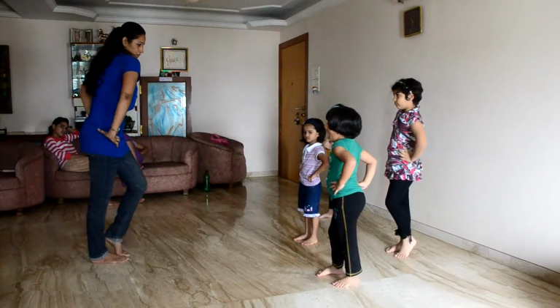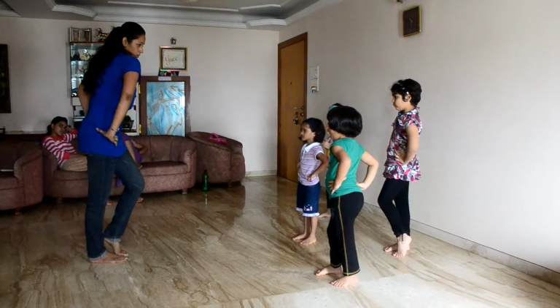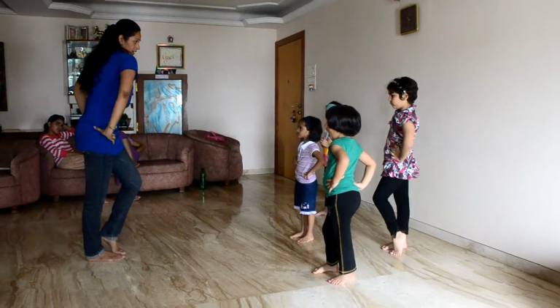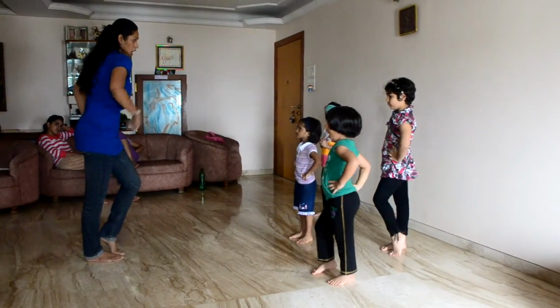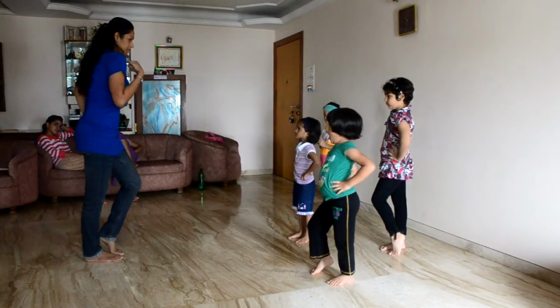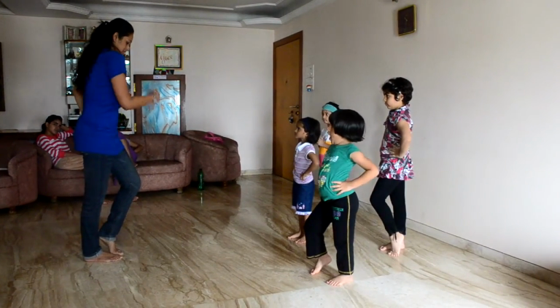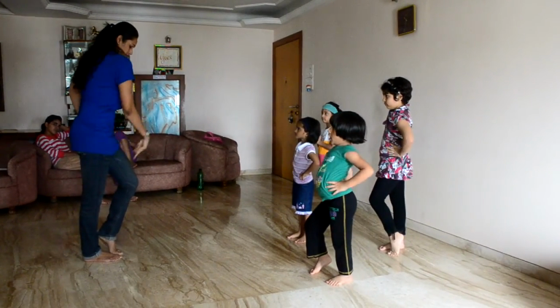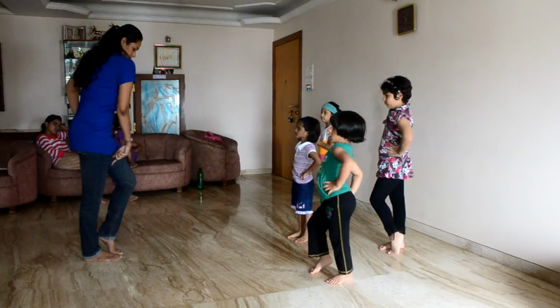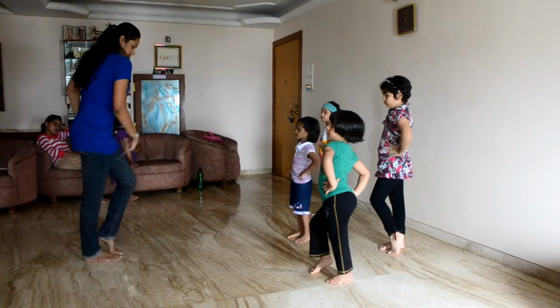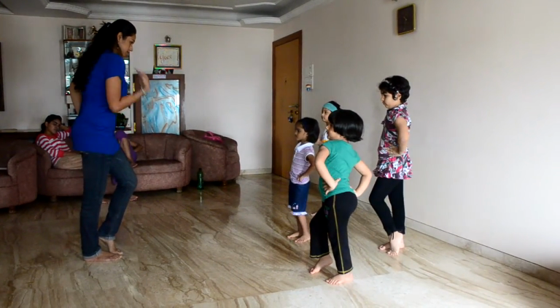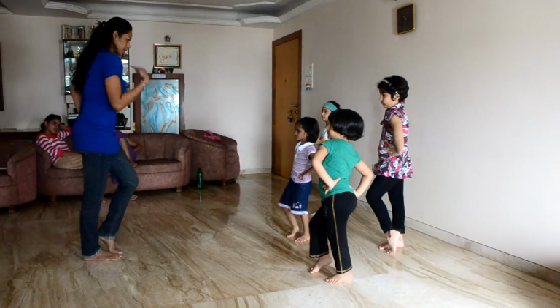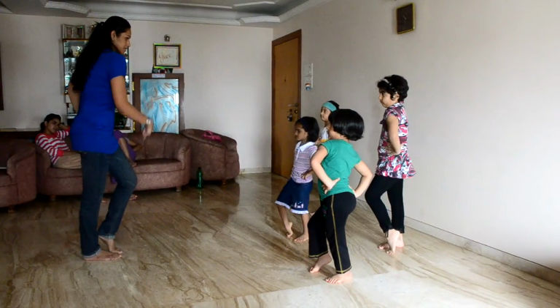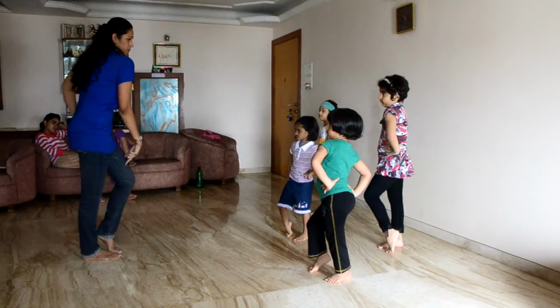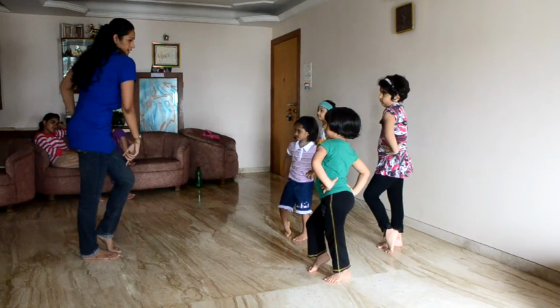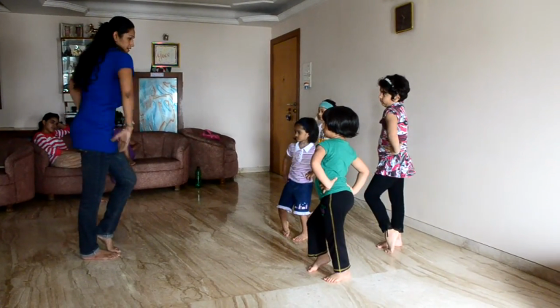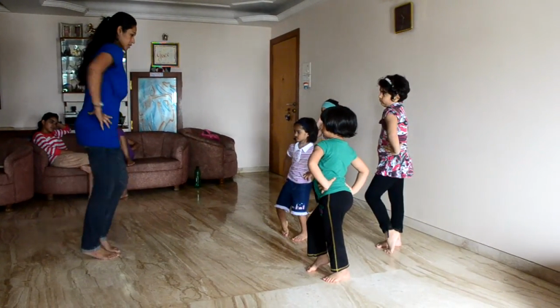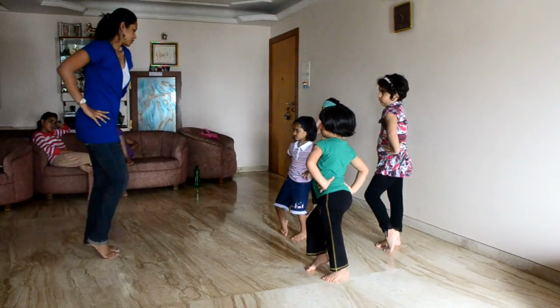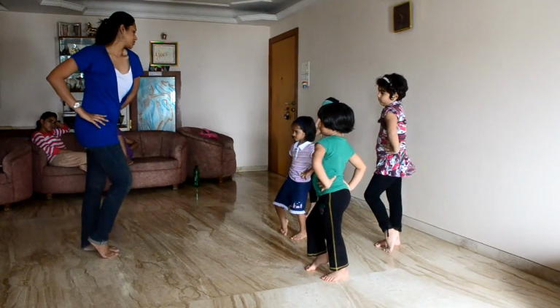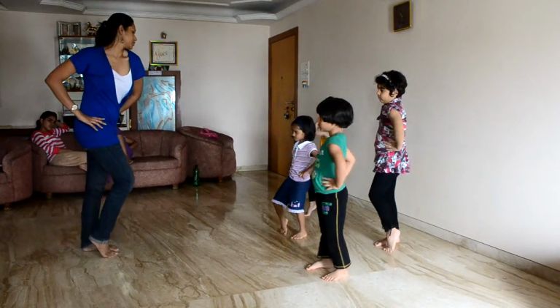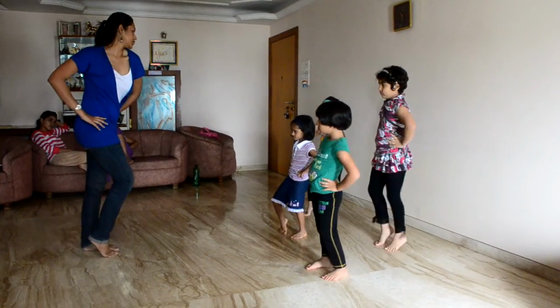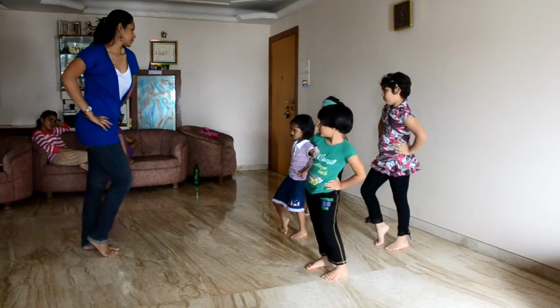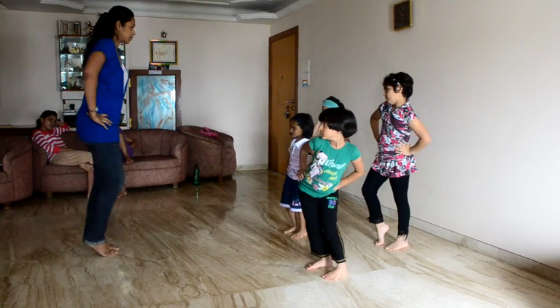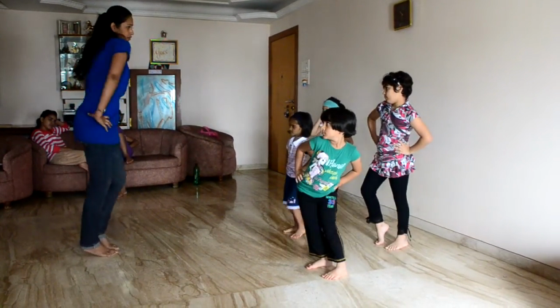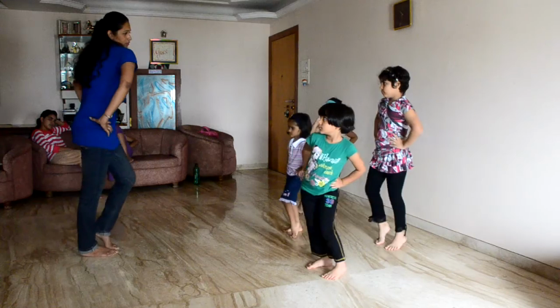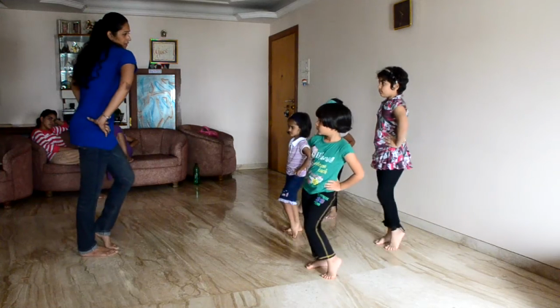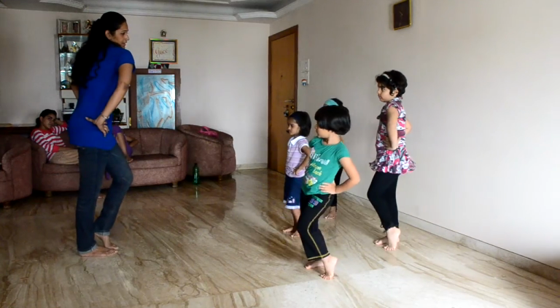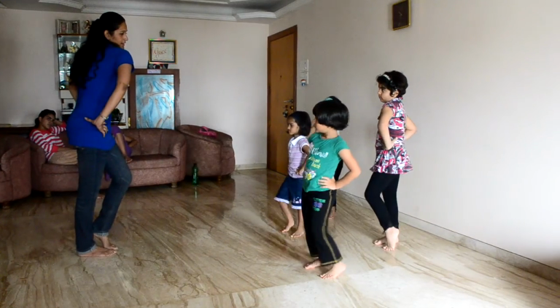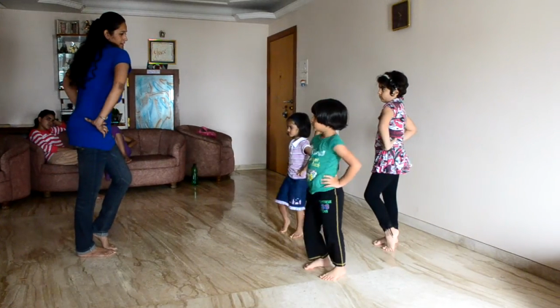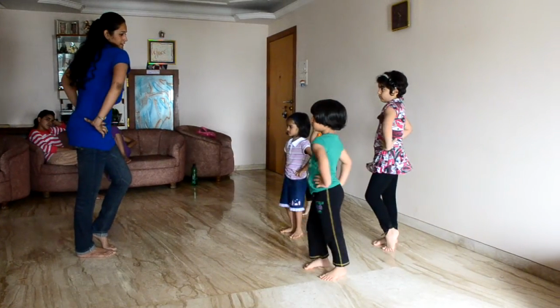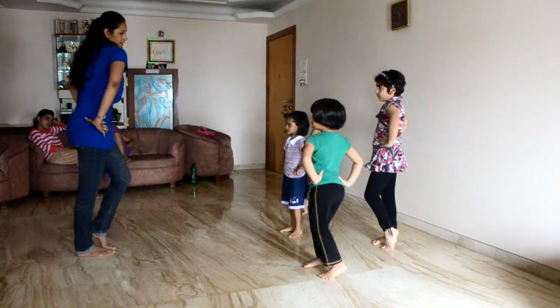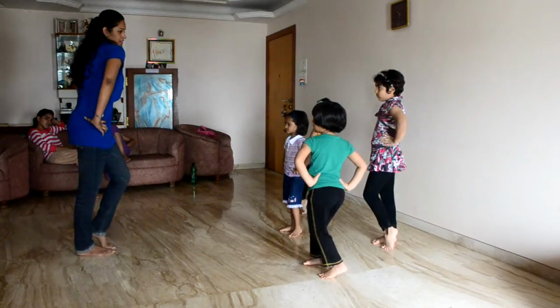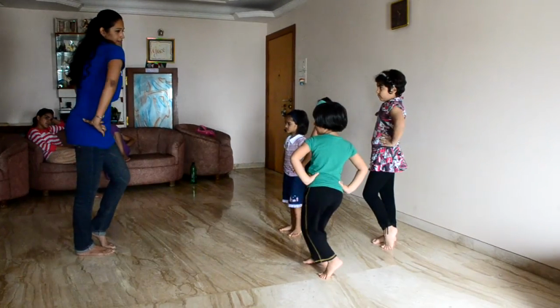One, opposite. See this? Opposite. One, two, three, okay.